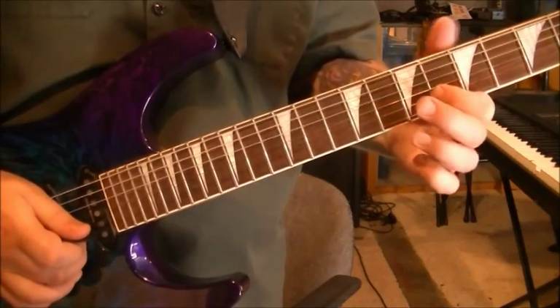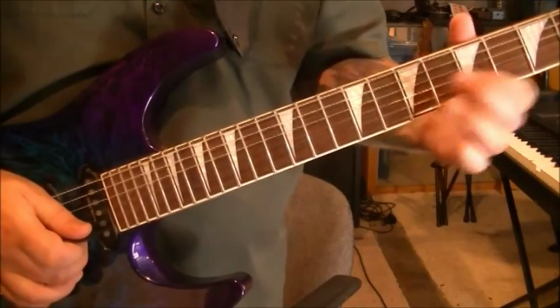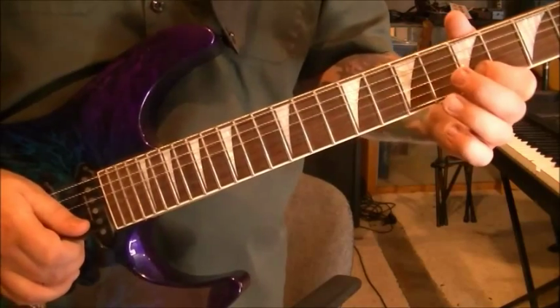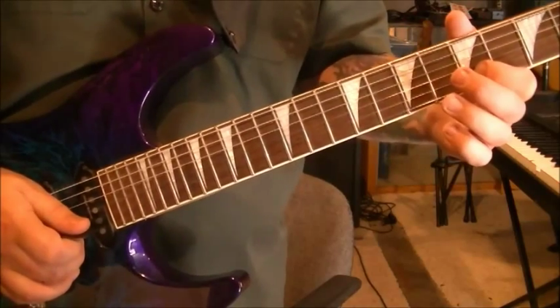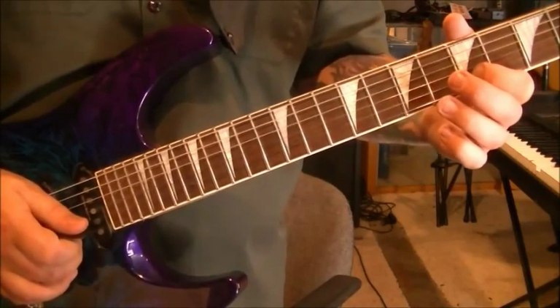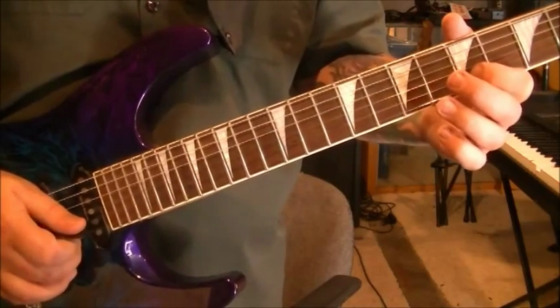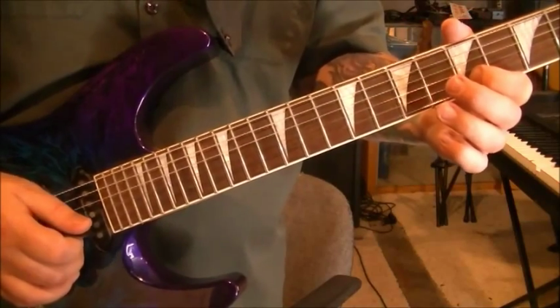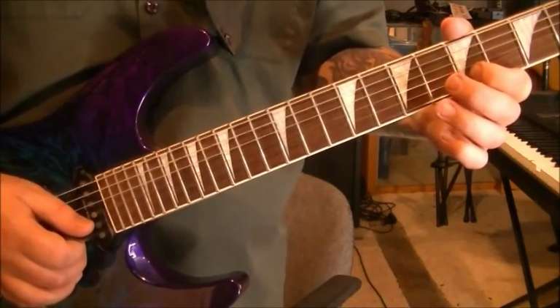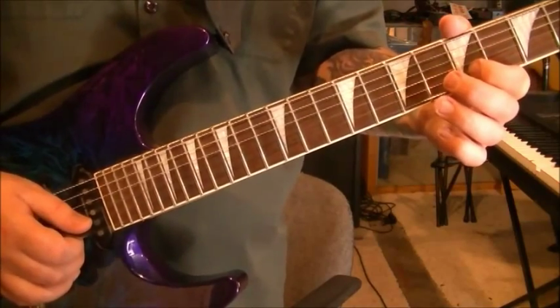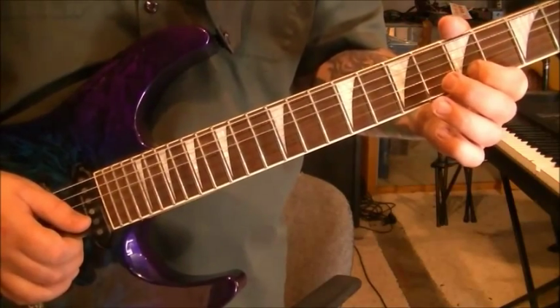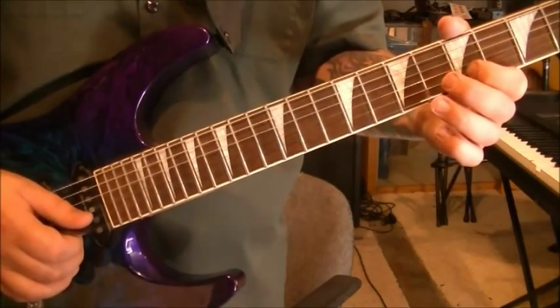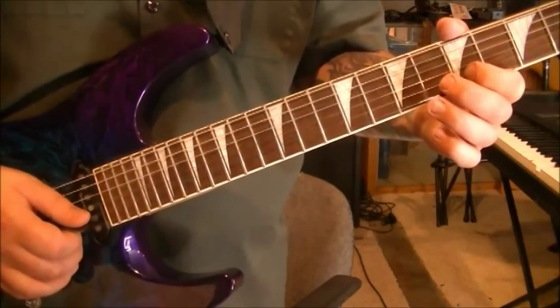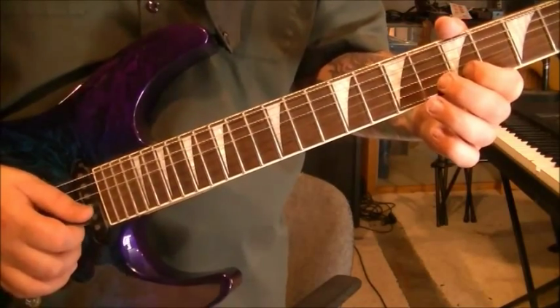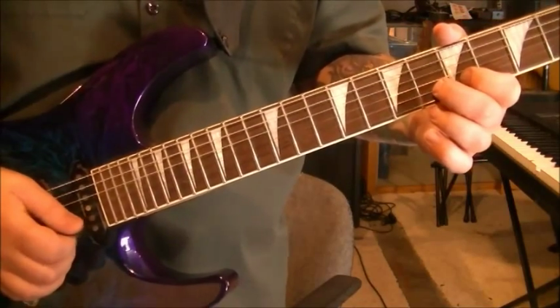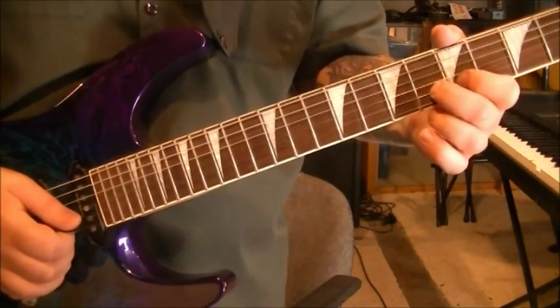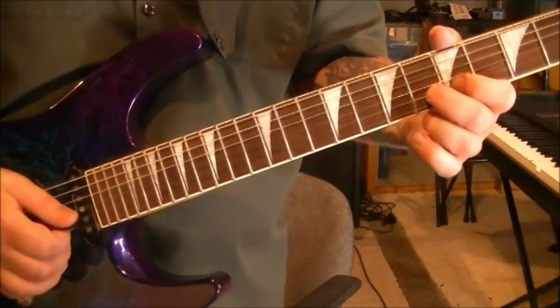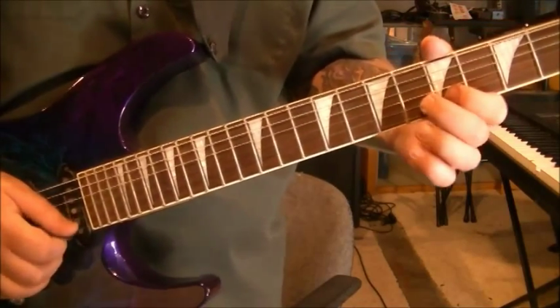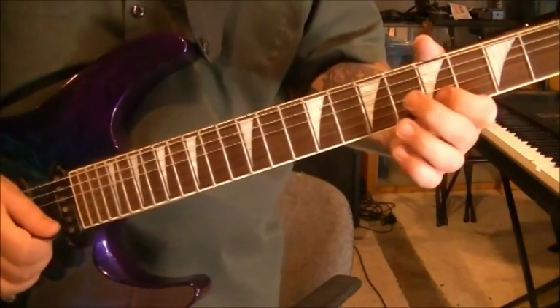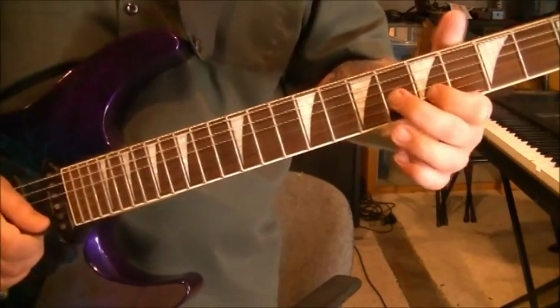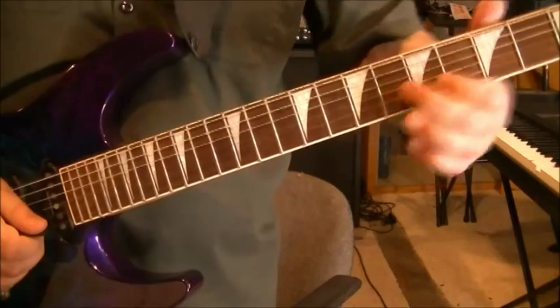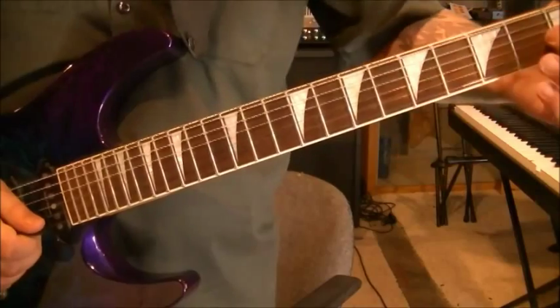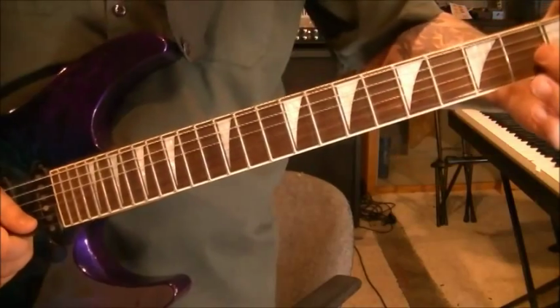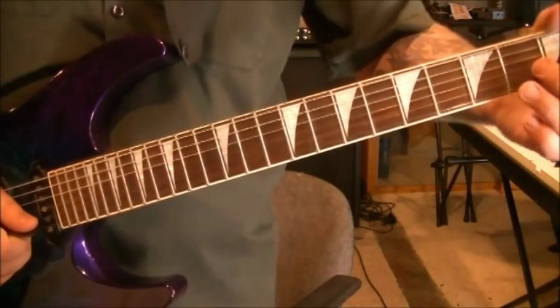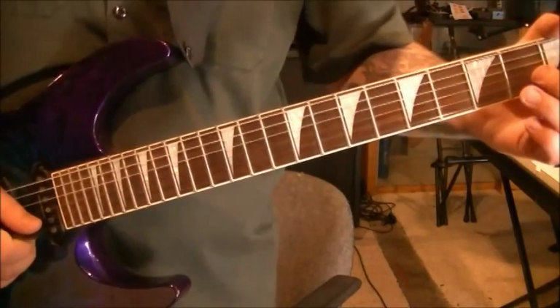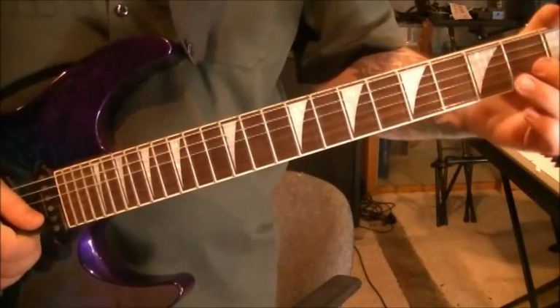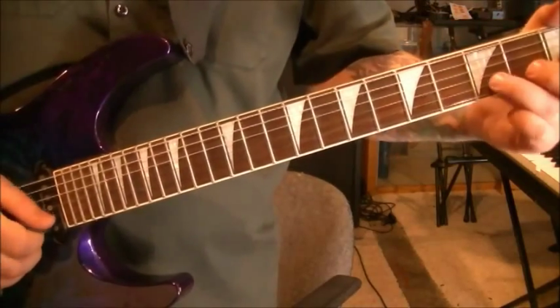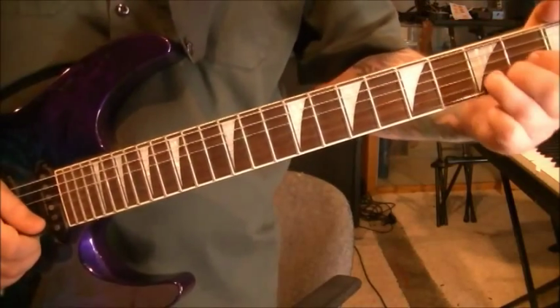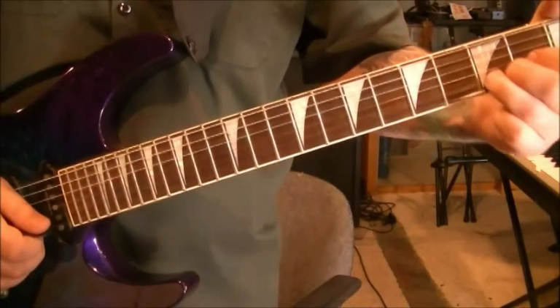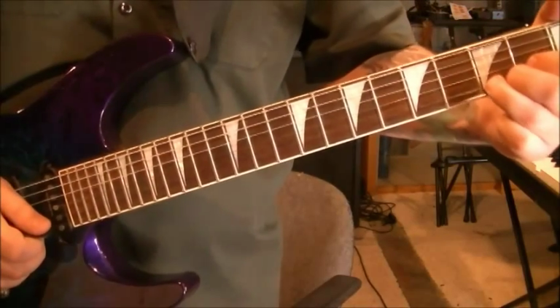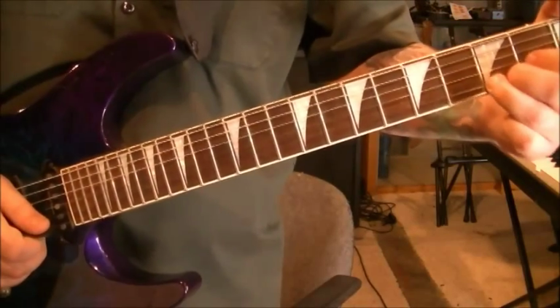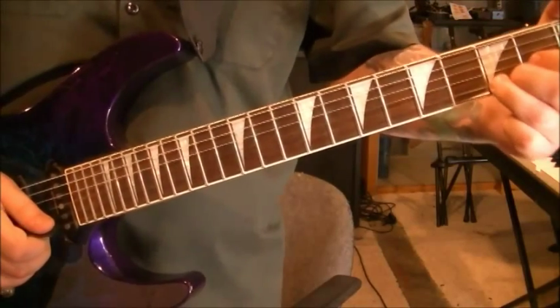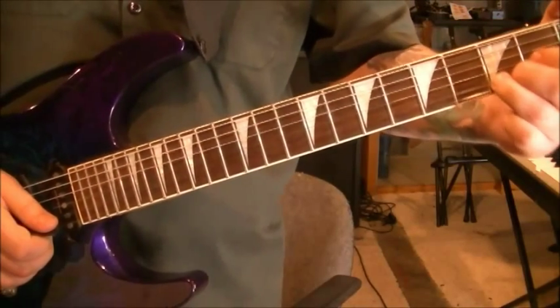A lot of technique. And then 6, 5 on B, slide to 1, pick 3, vibrato.